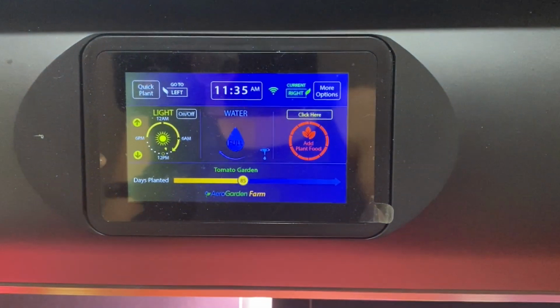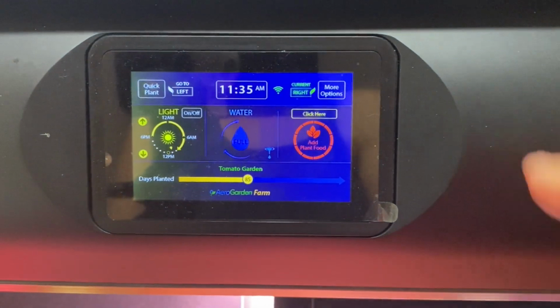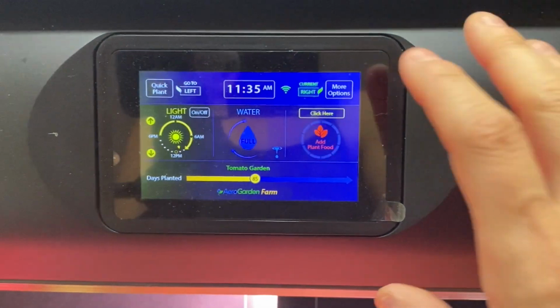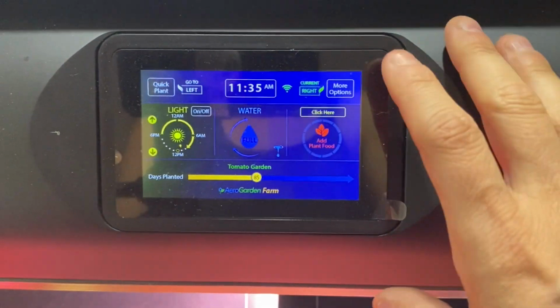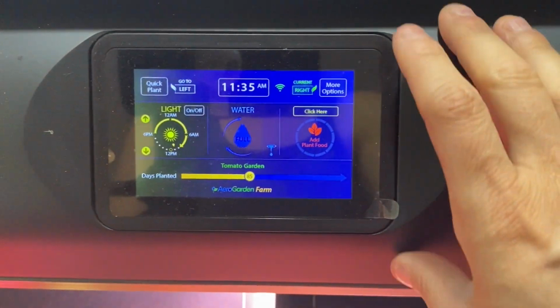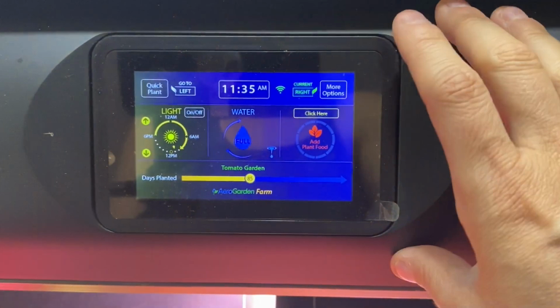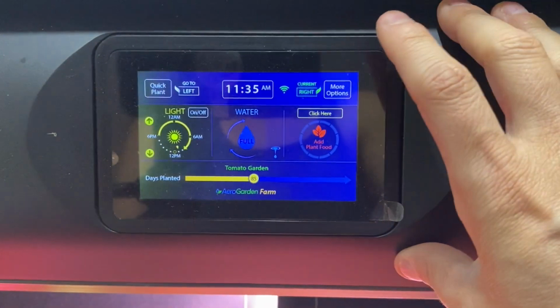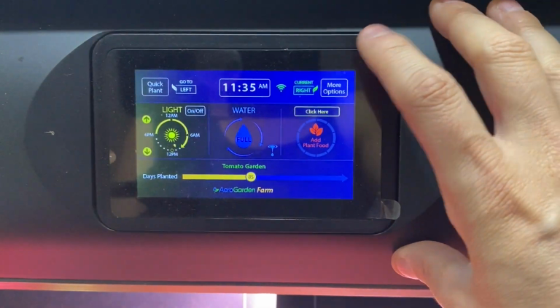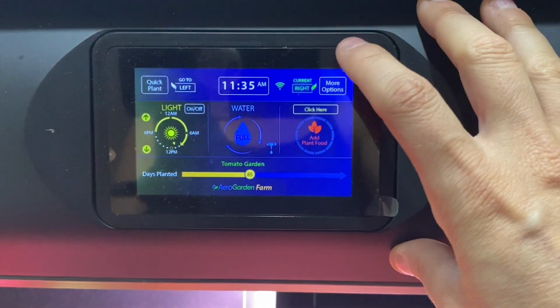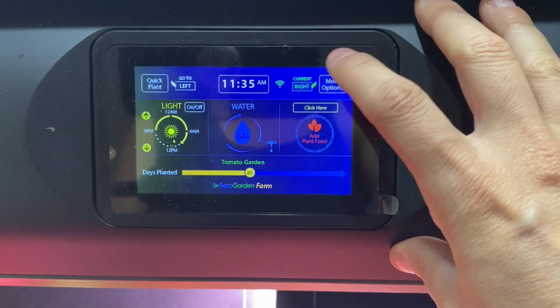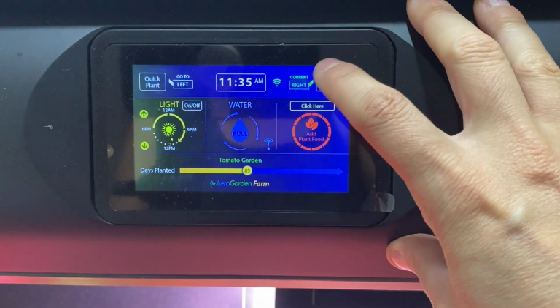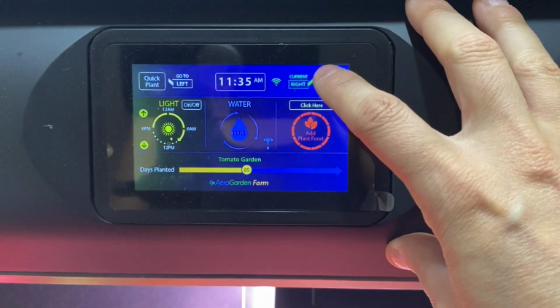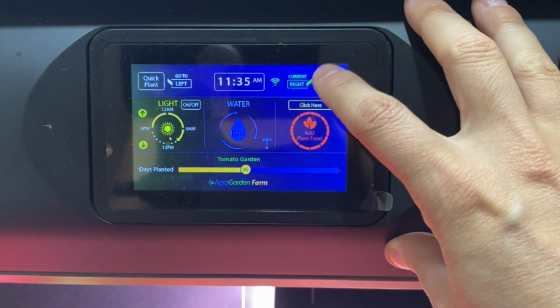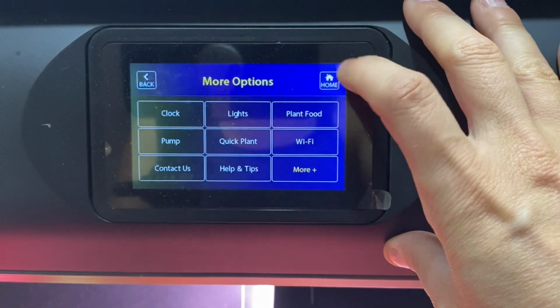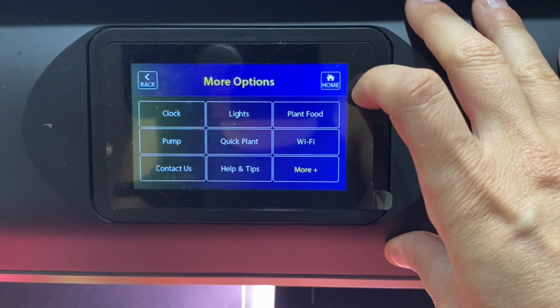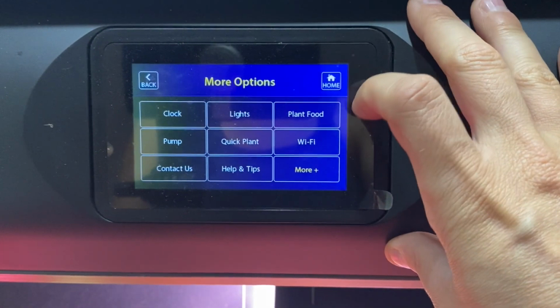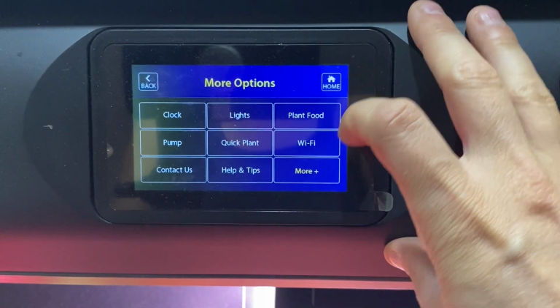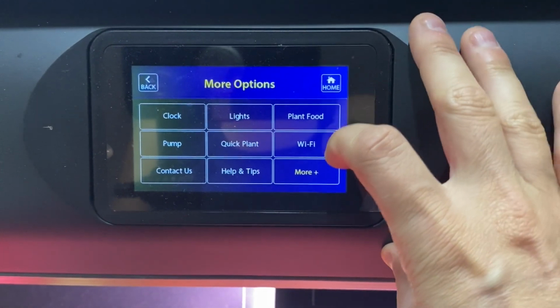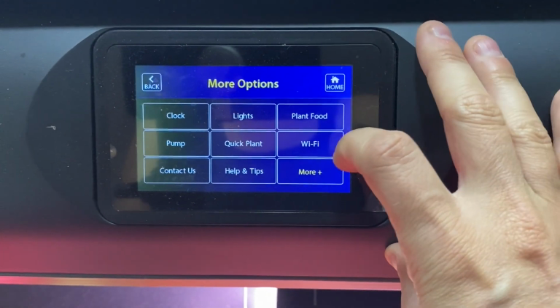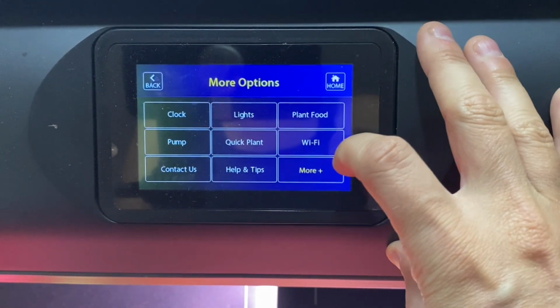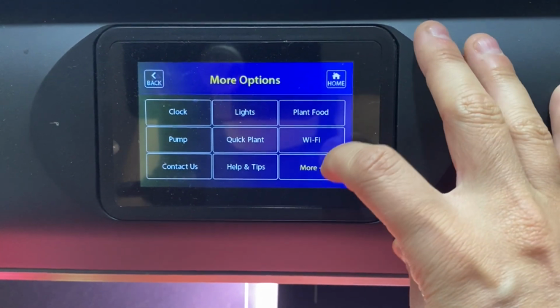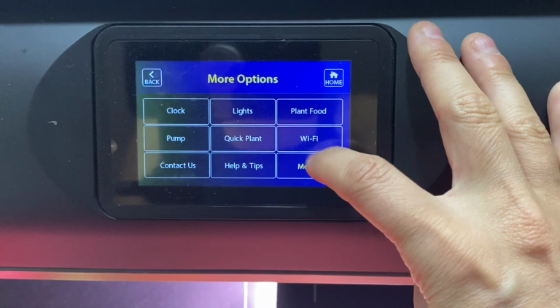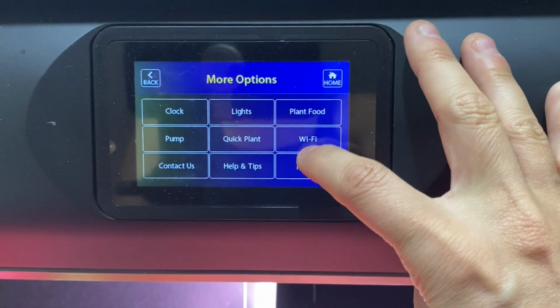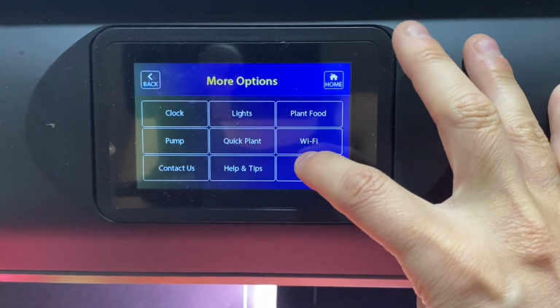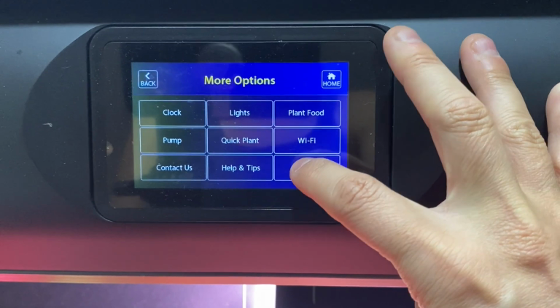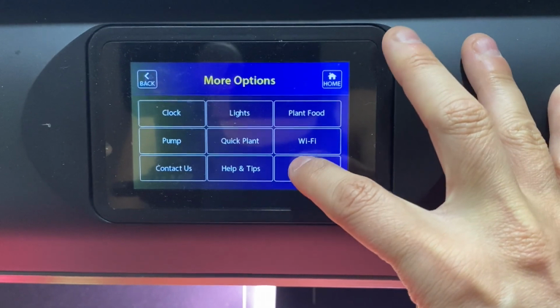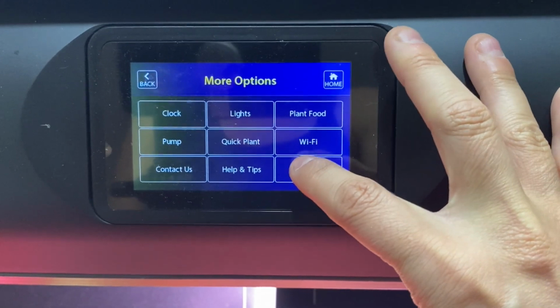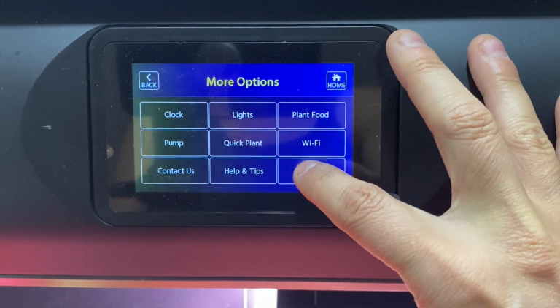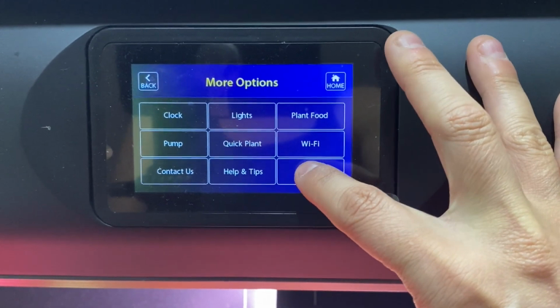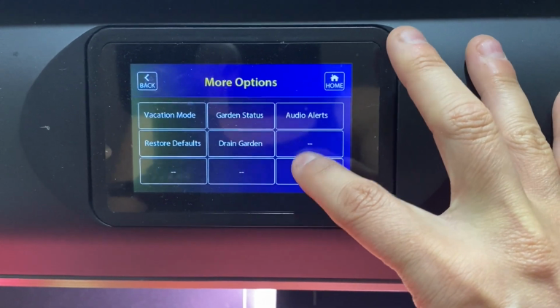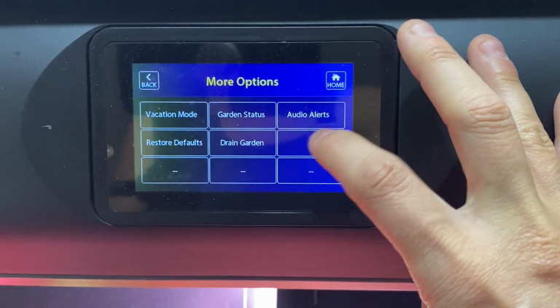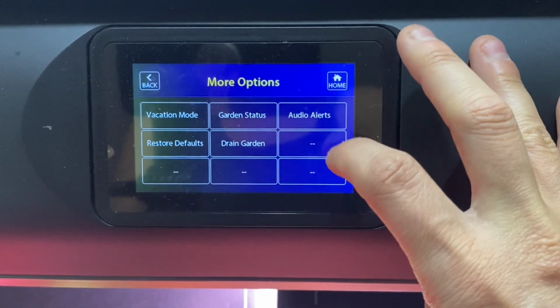So our first step is to go to the menu, select More, and then select the Drain Garden option.